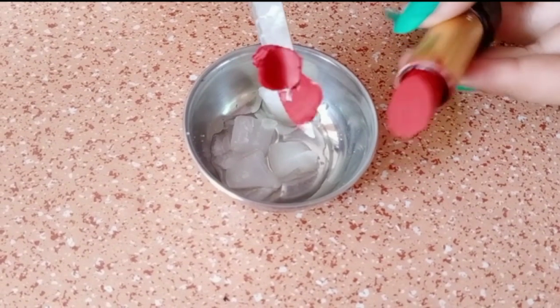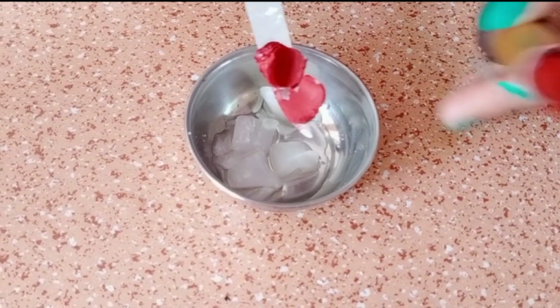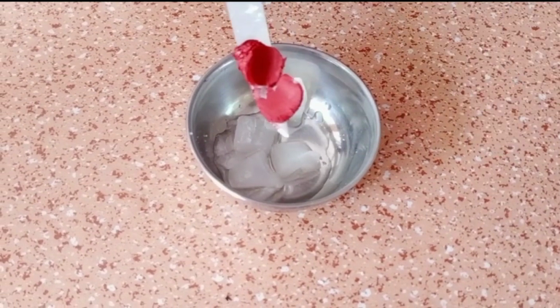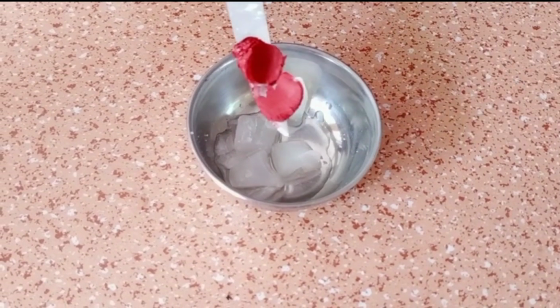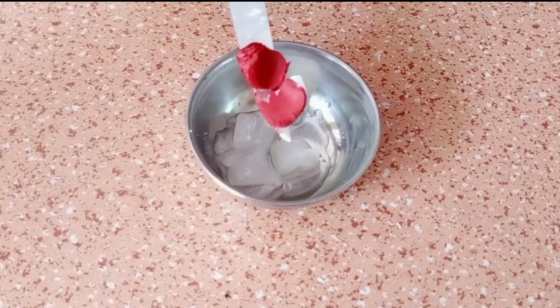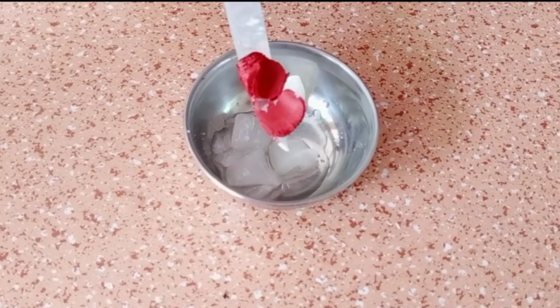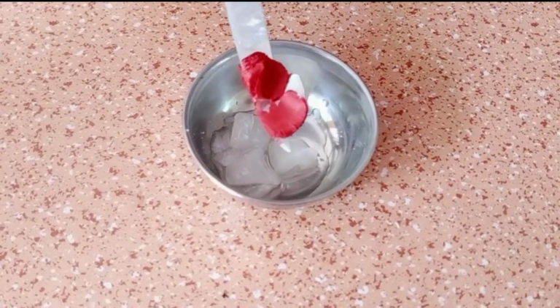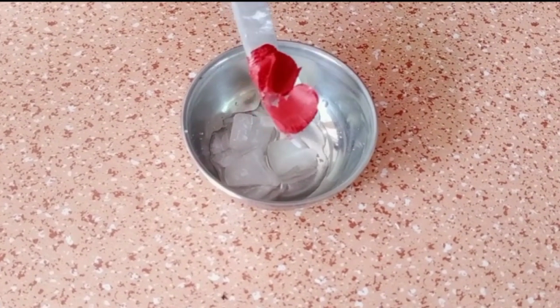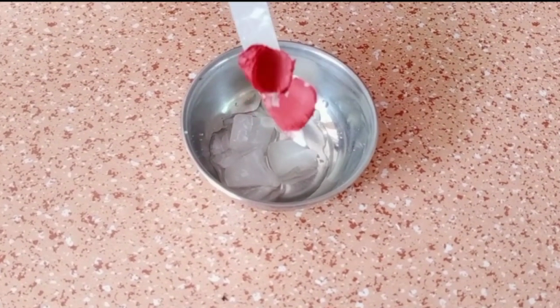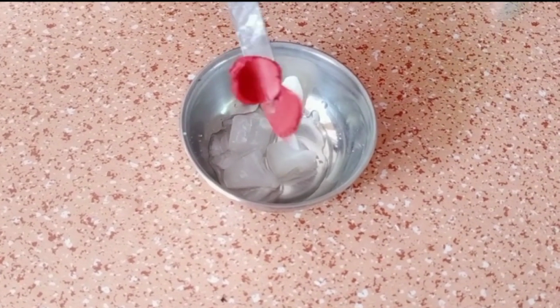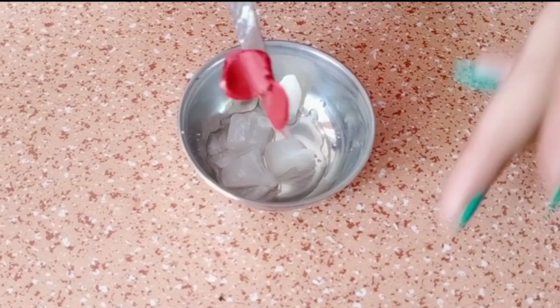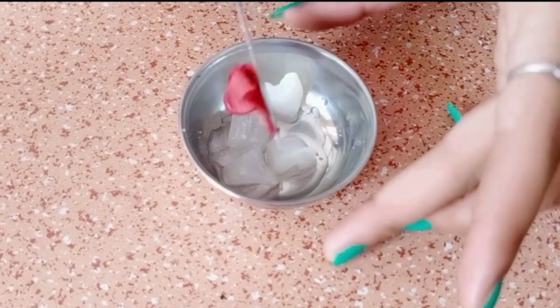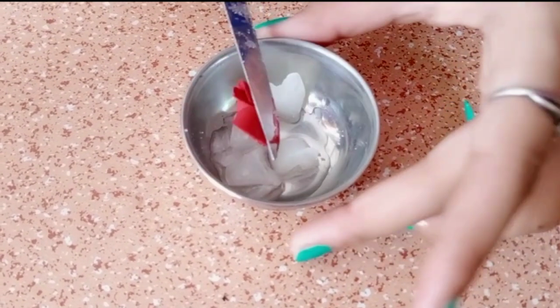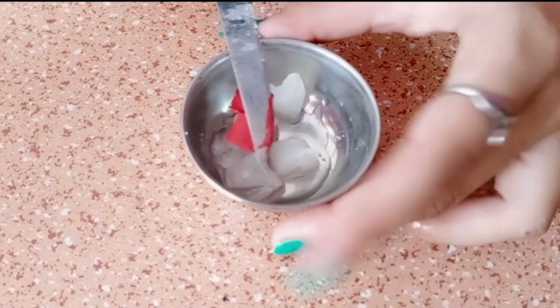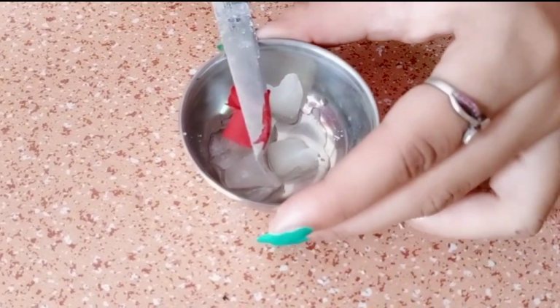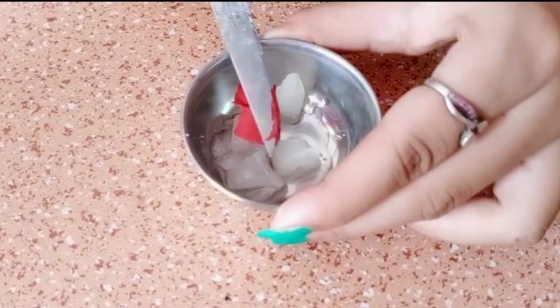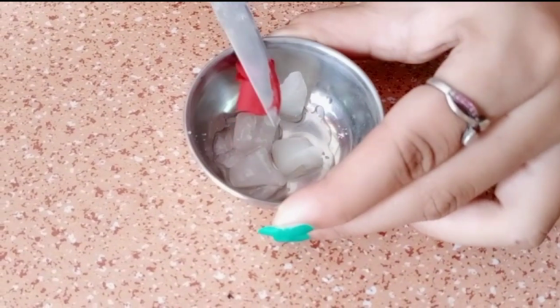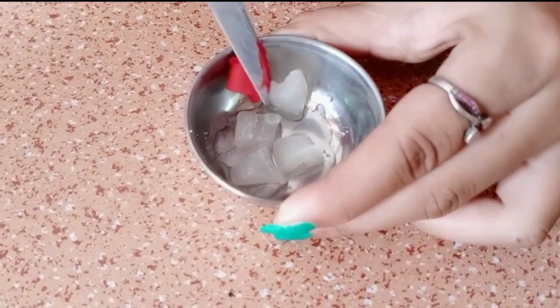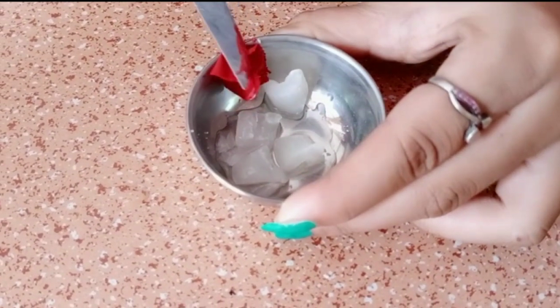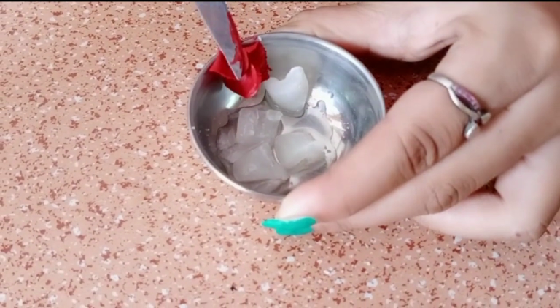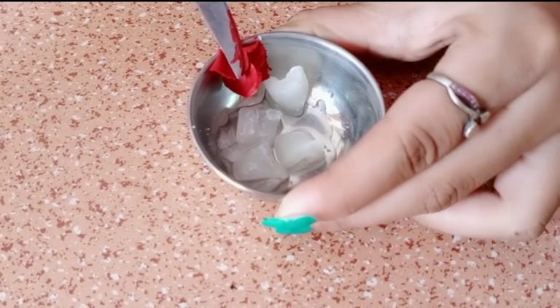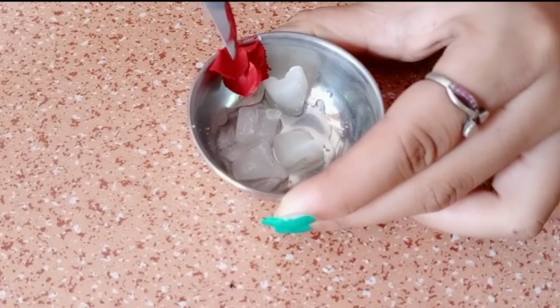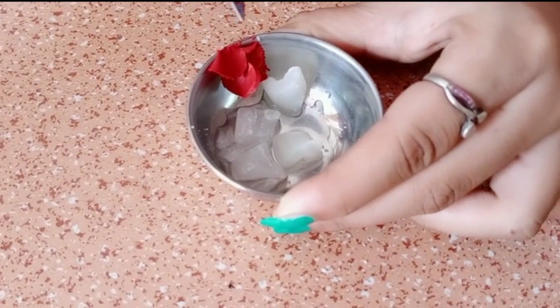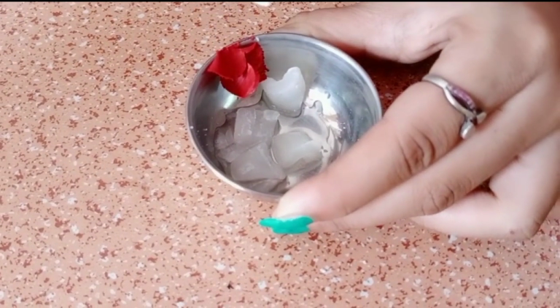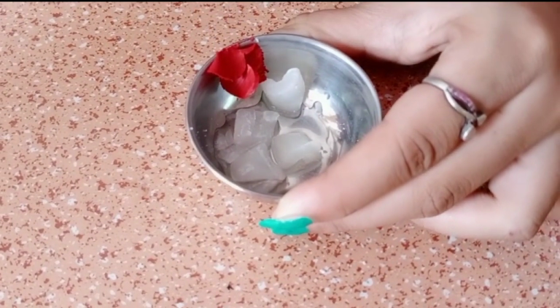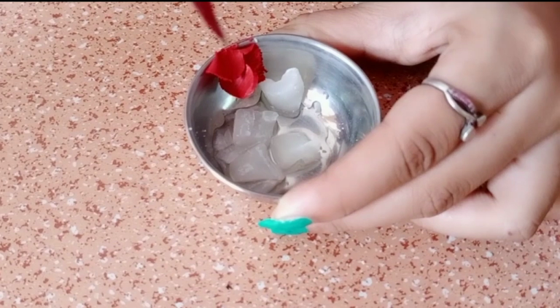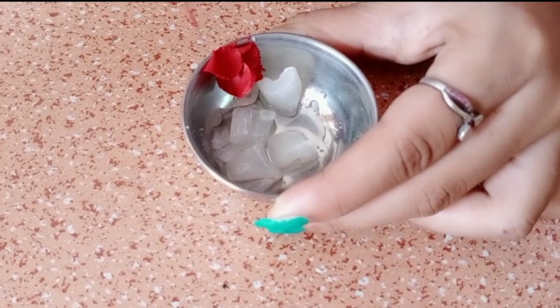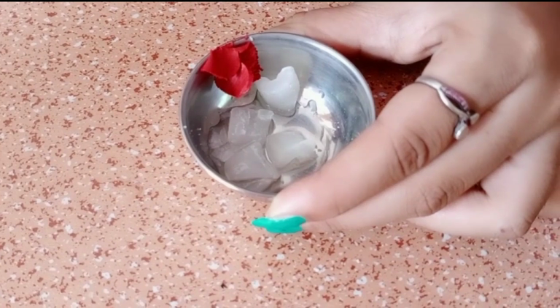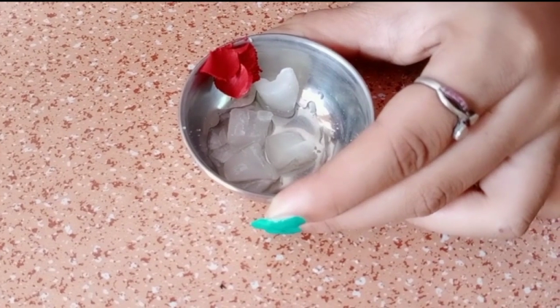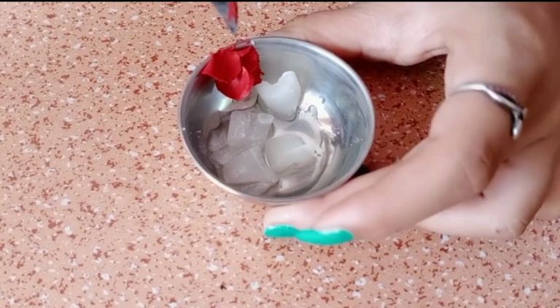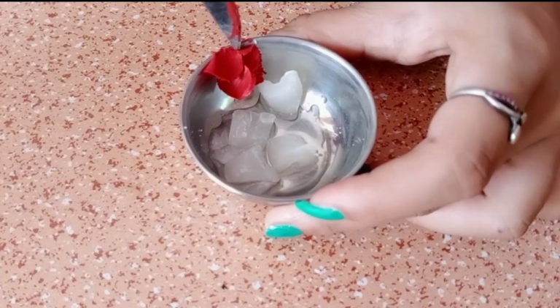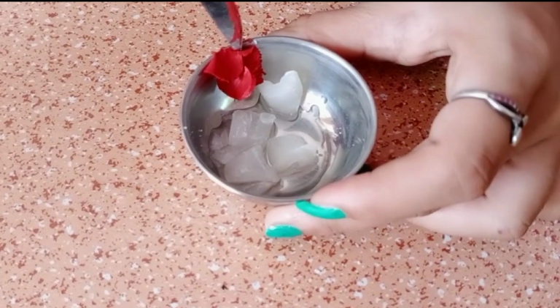You can add some old lipstick, whichever shade you want to make. This is a red color lipstick, but I have taken it in a small quantity.